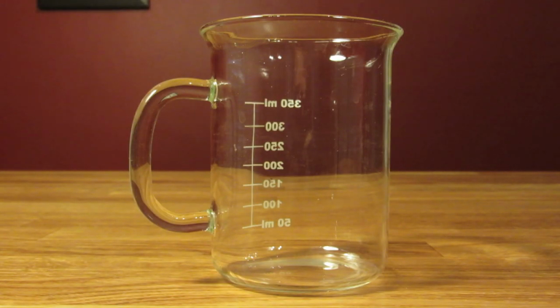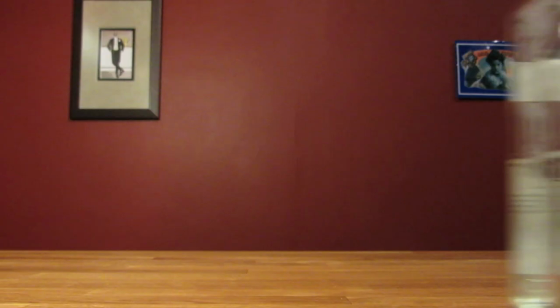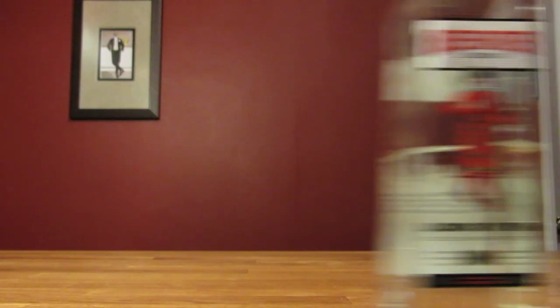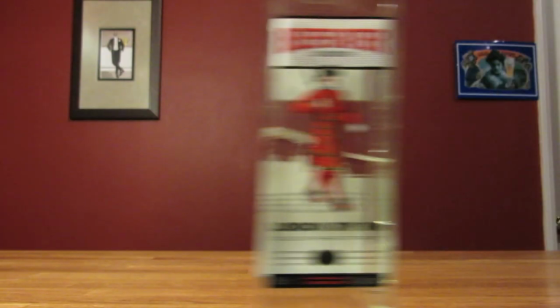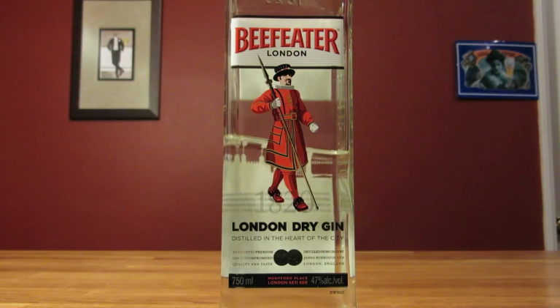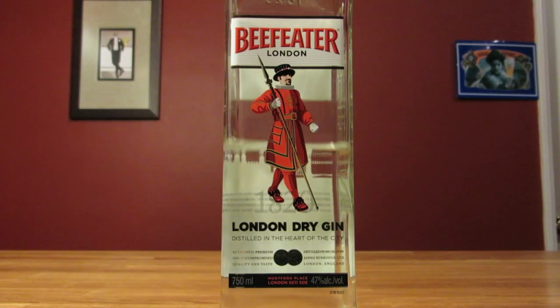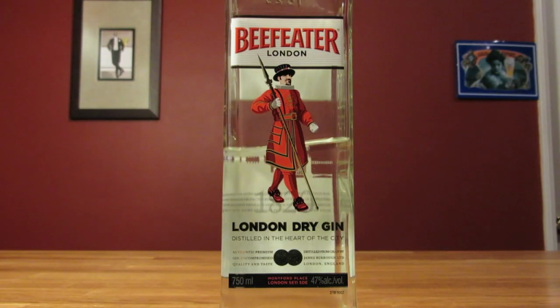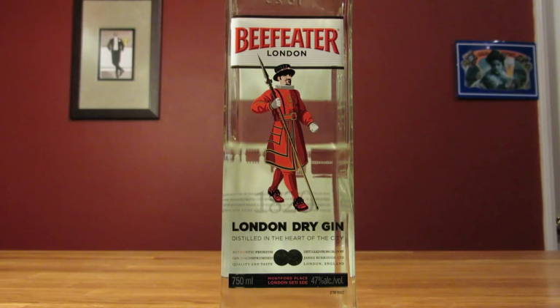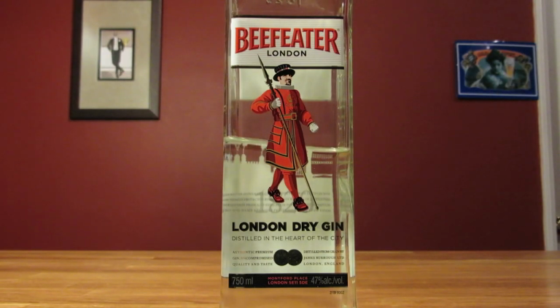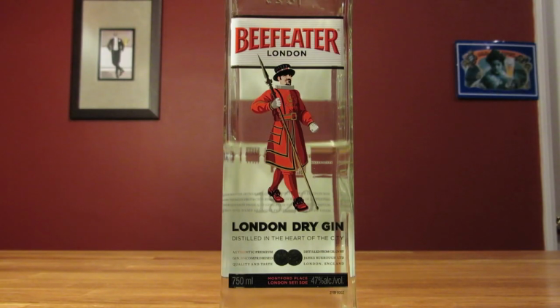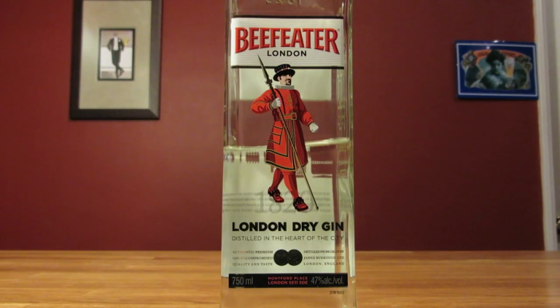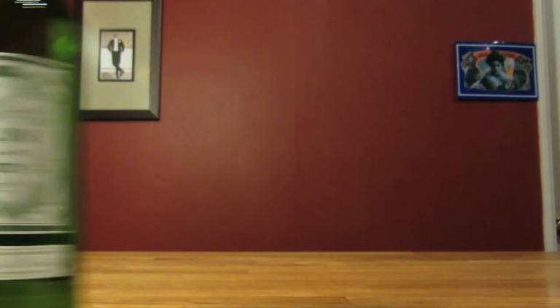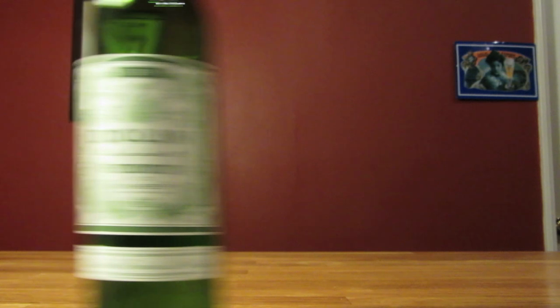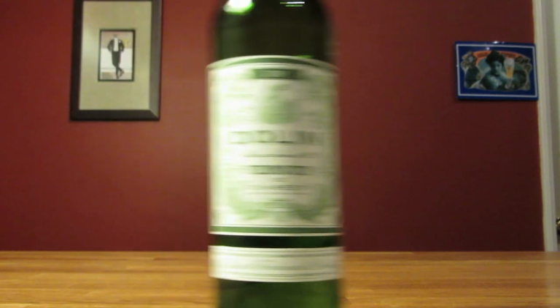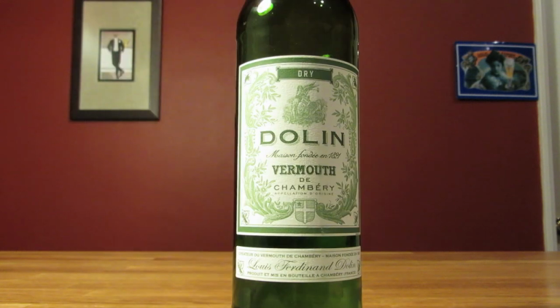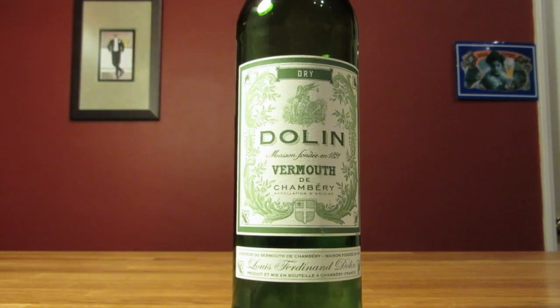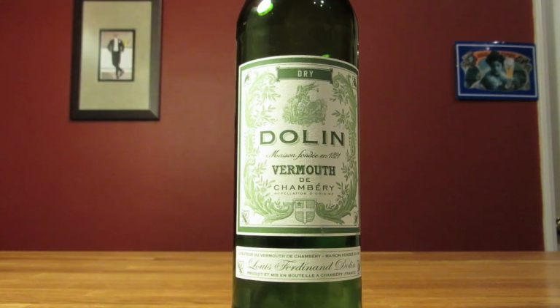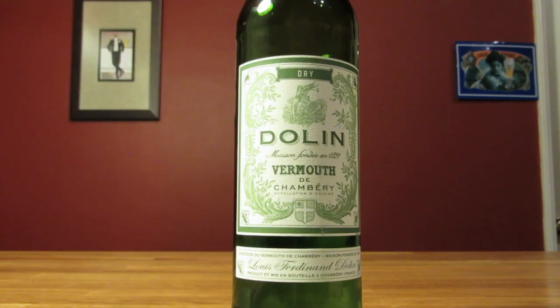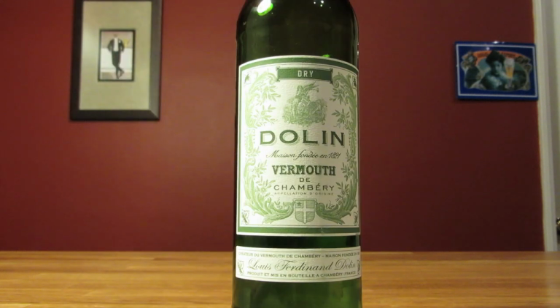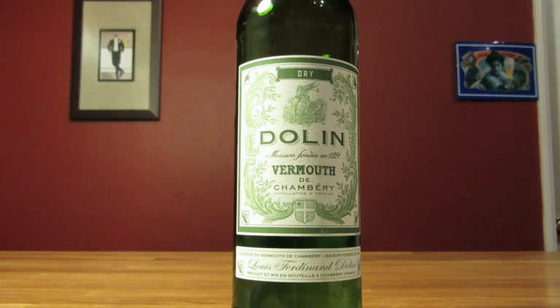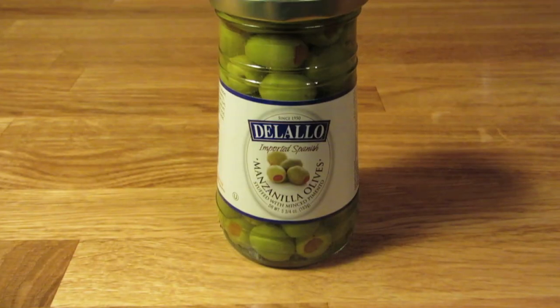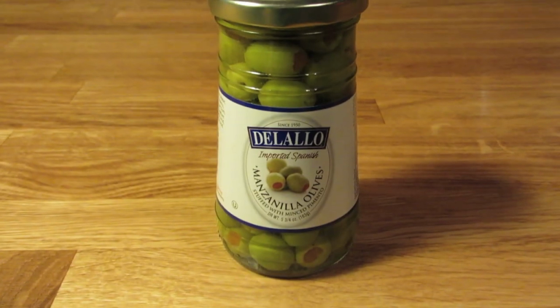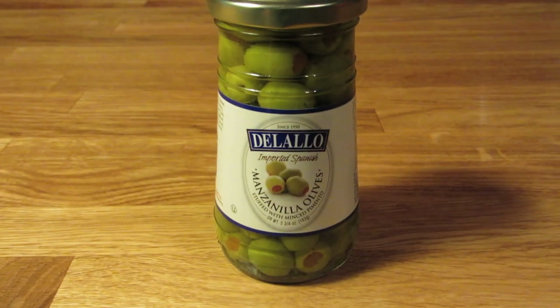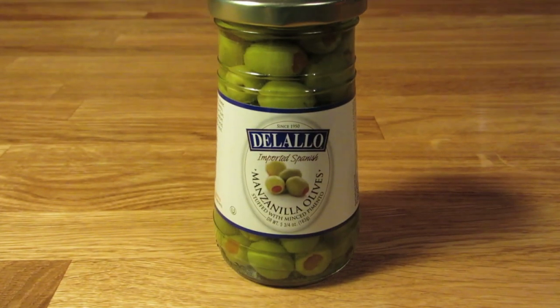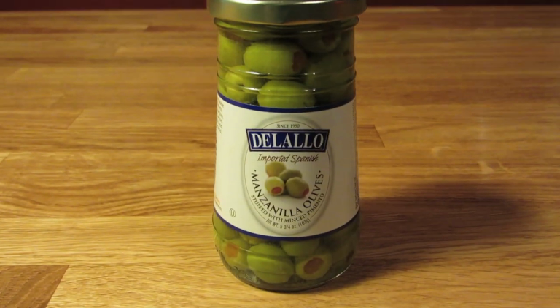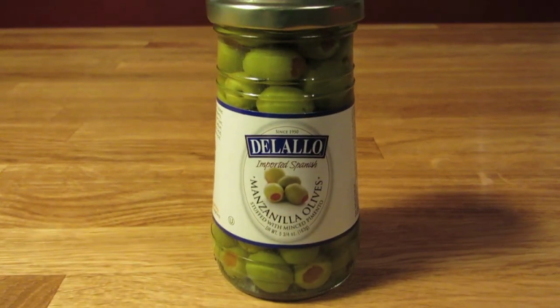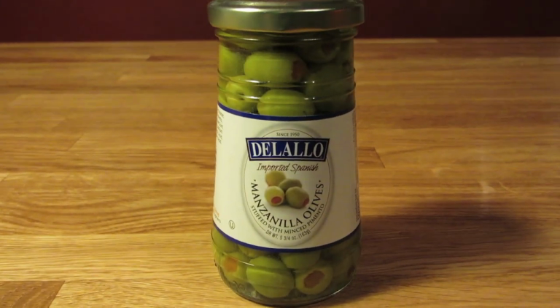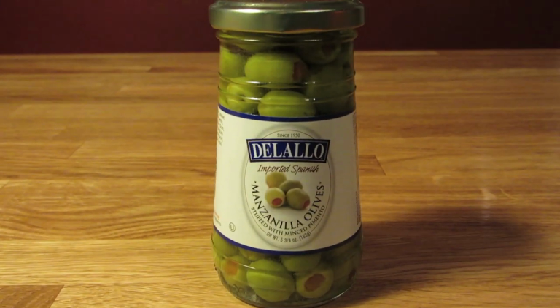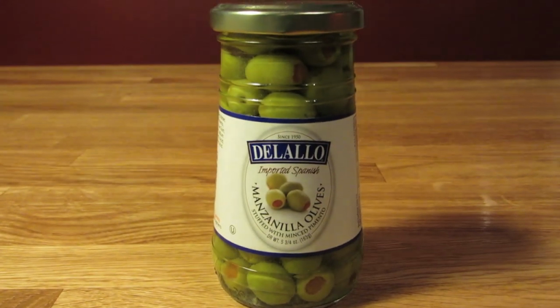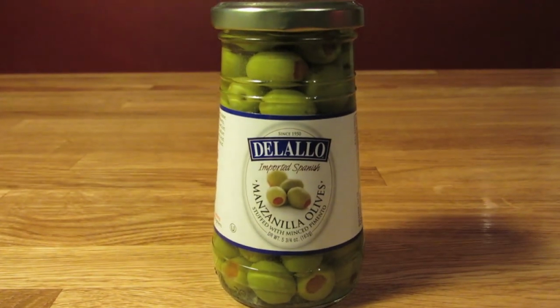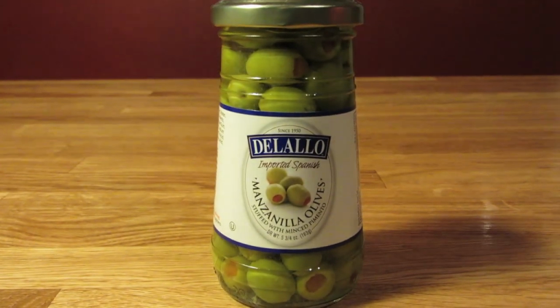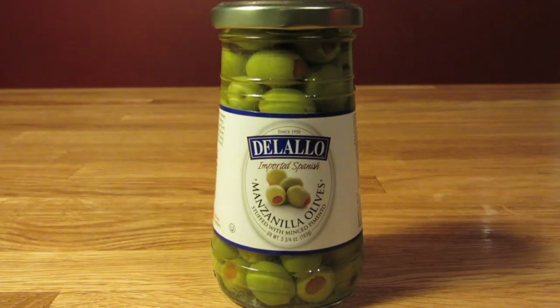This drink uses gin, dry vermouth, olive brine, and olives for garnish.